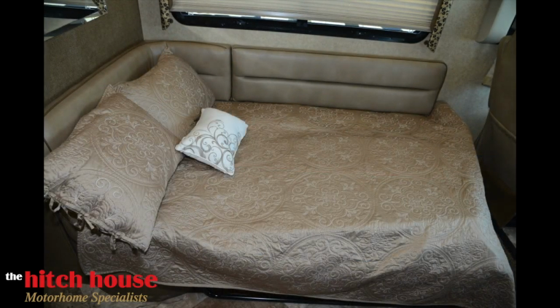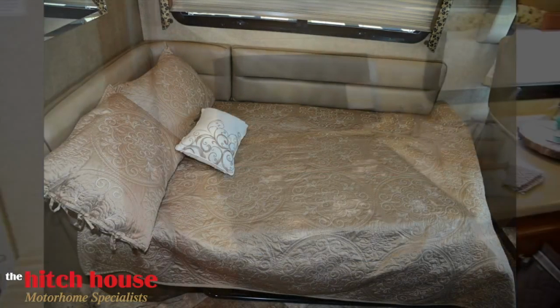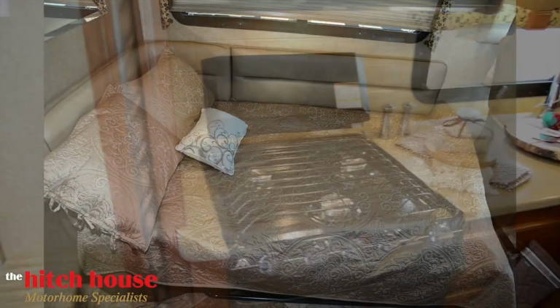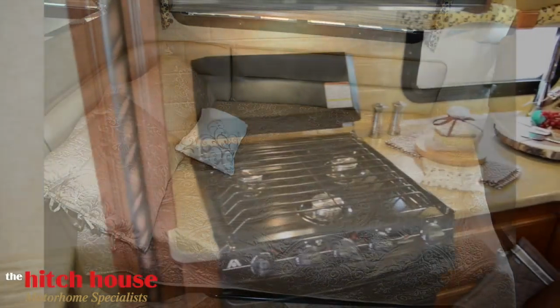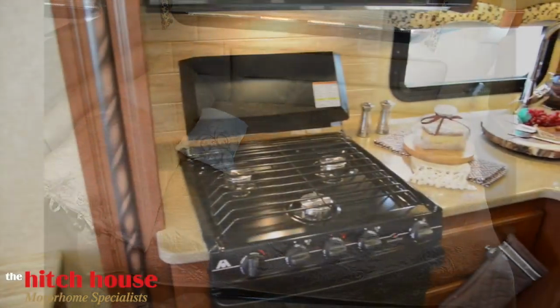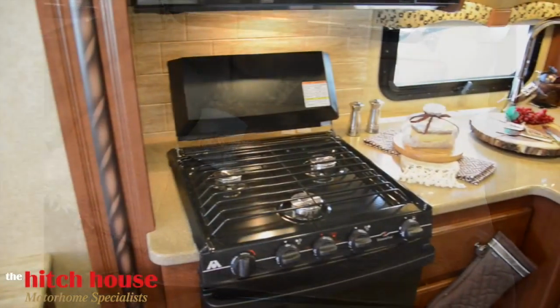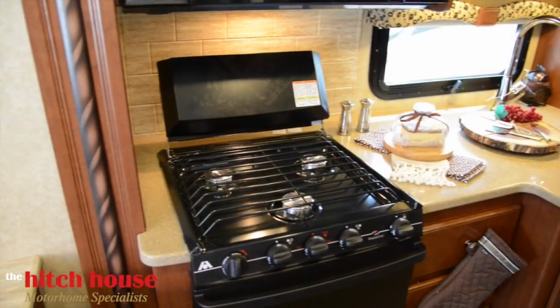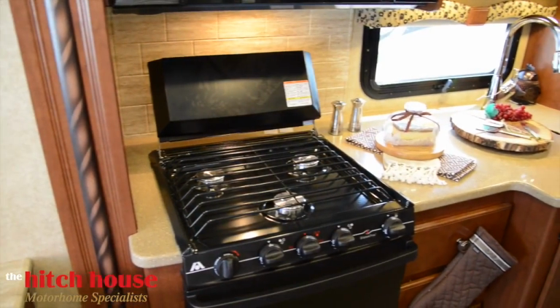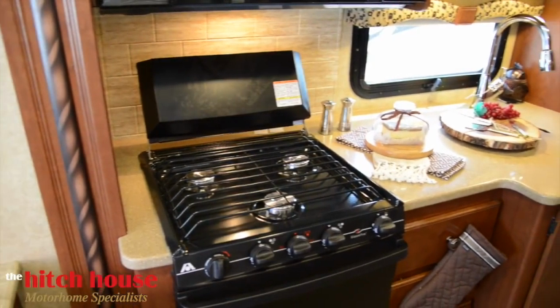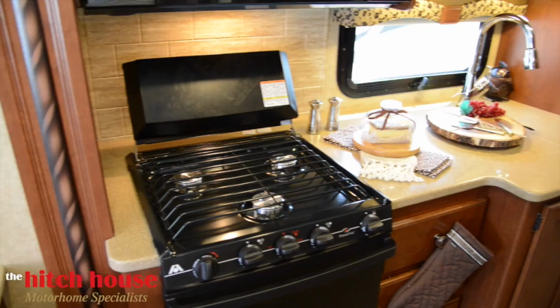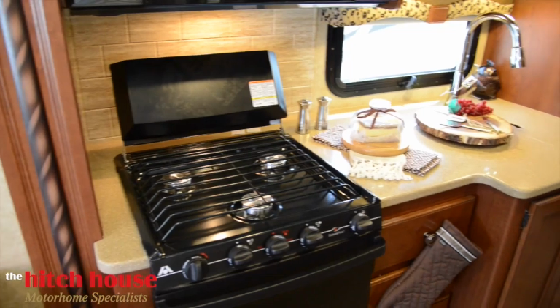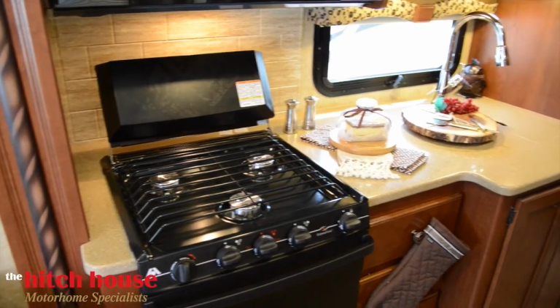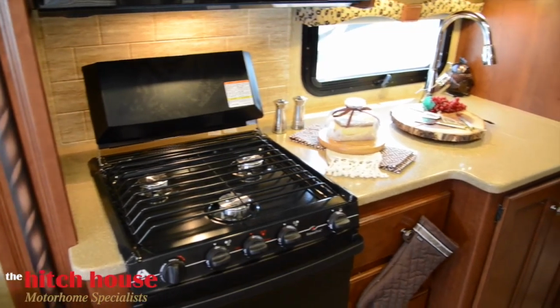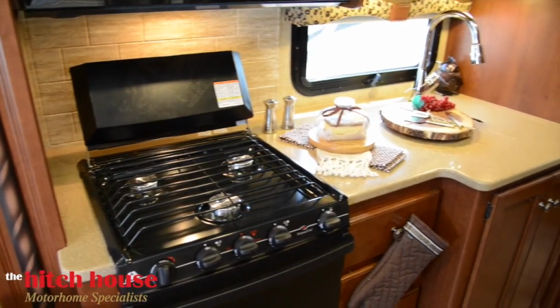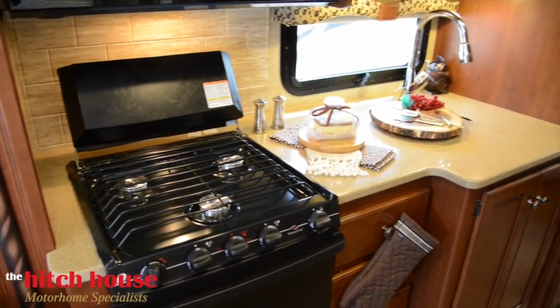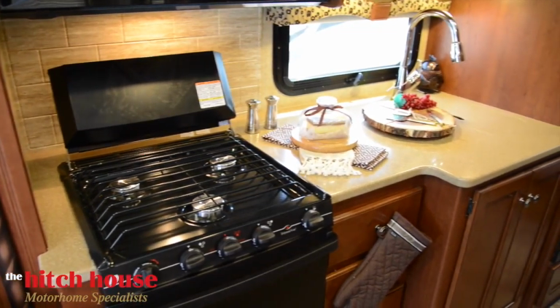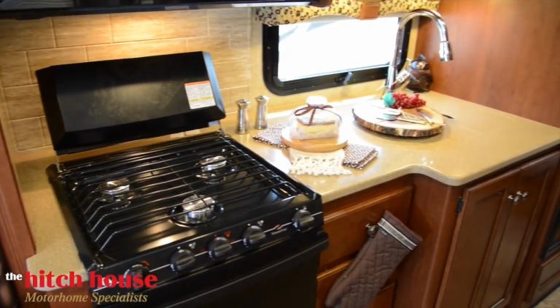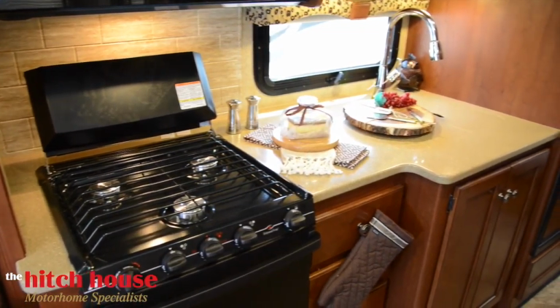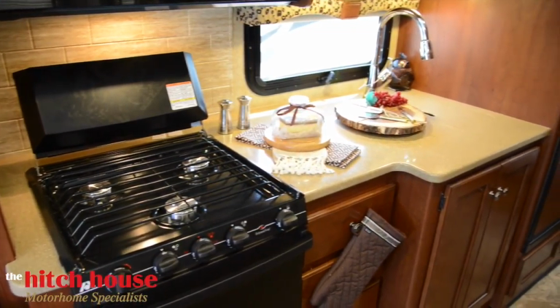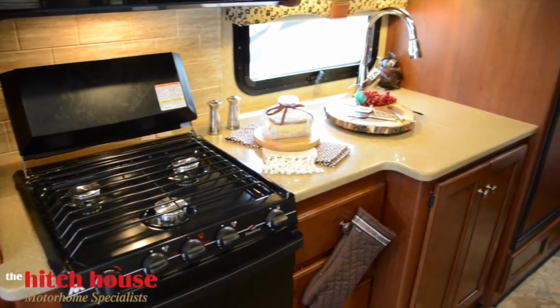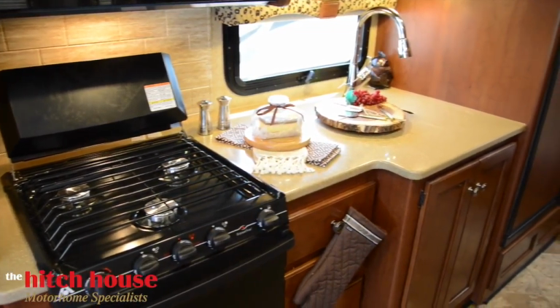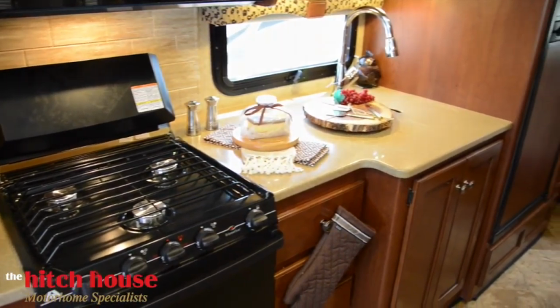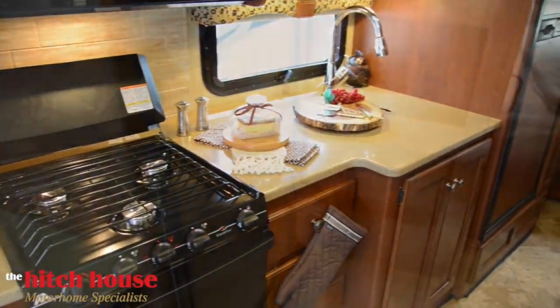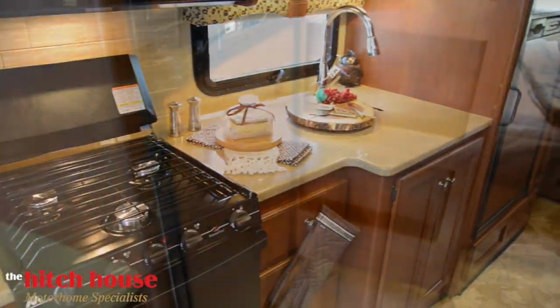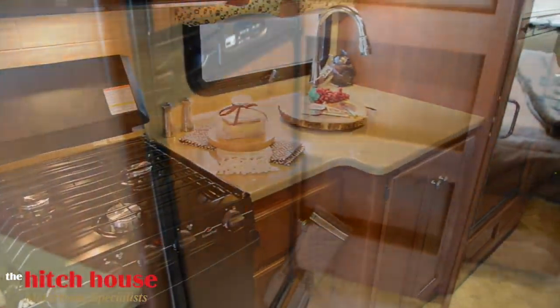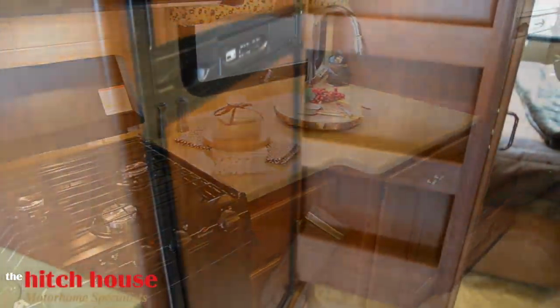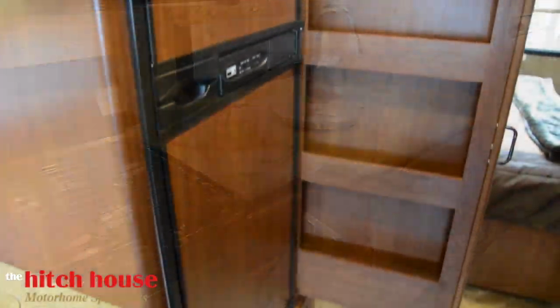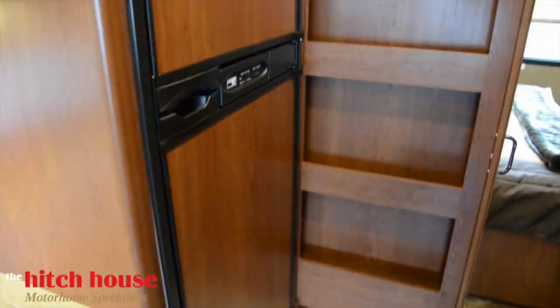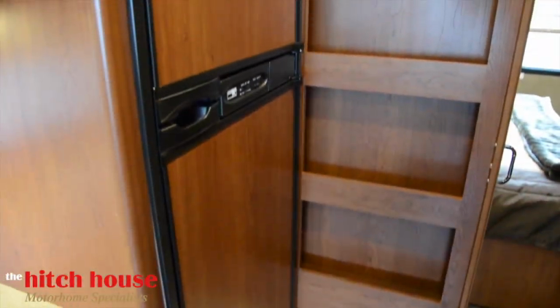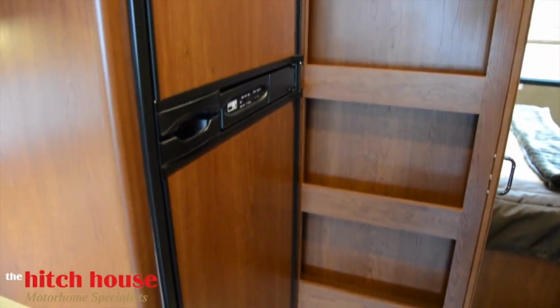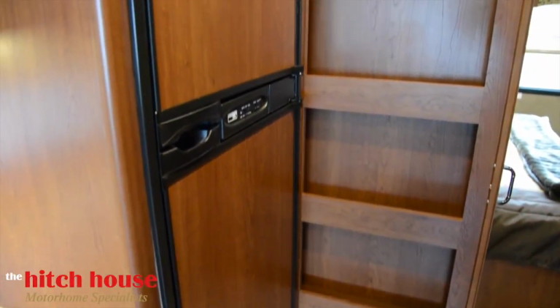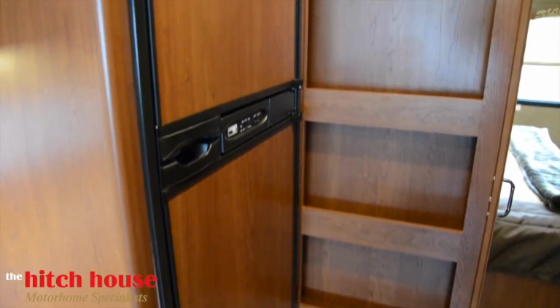The kitchen comes fully equipped with a microwave, range and oven, as well as a fridge and pull-out pantry.